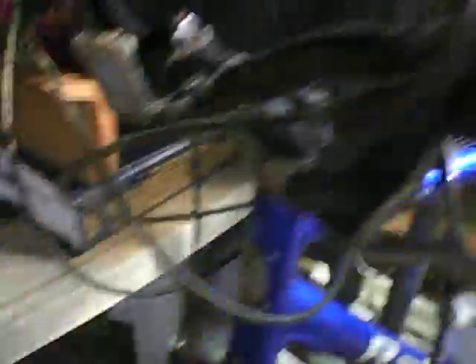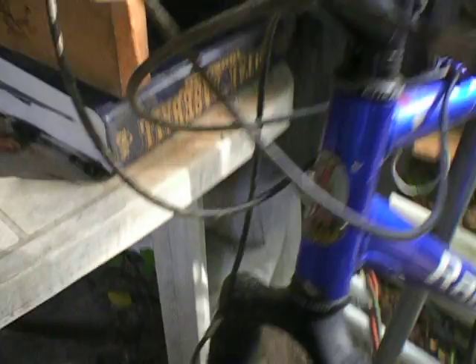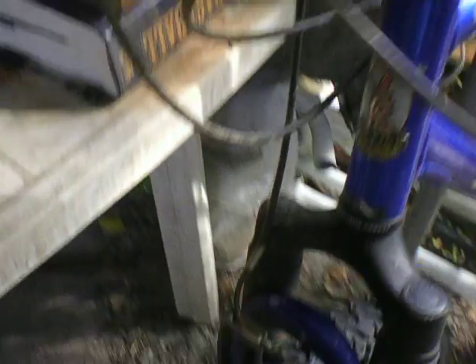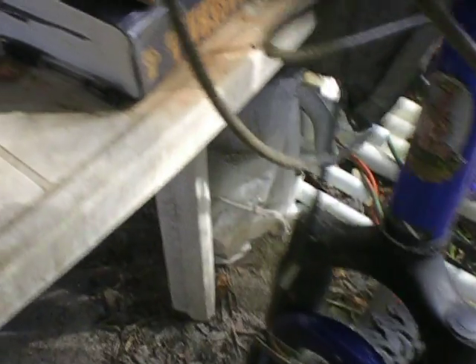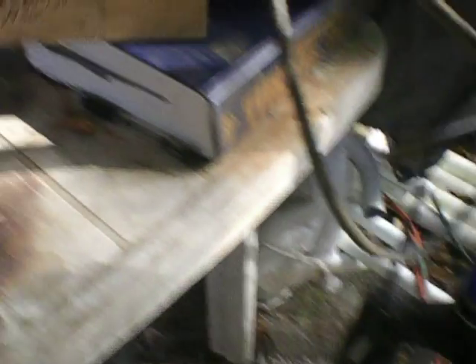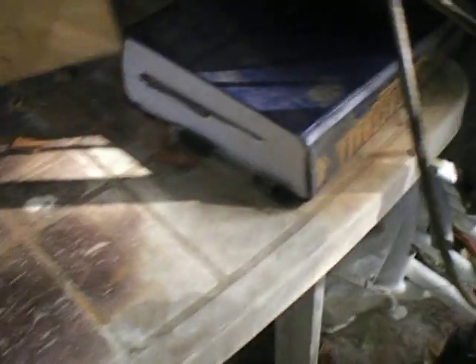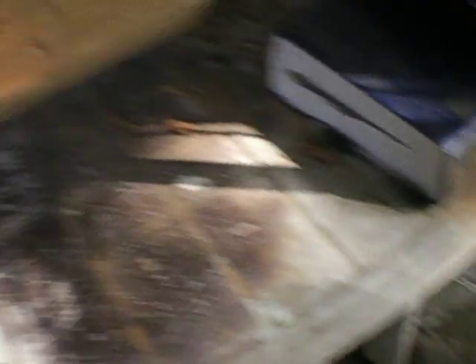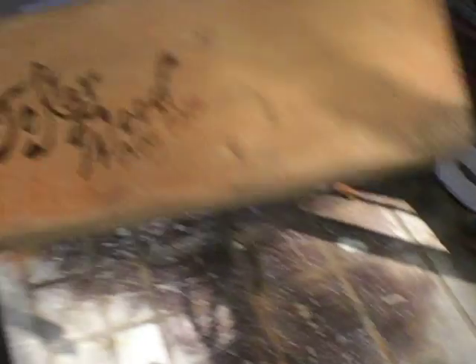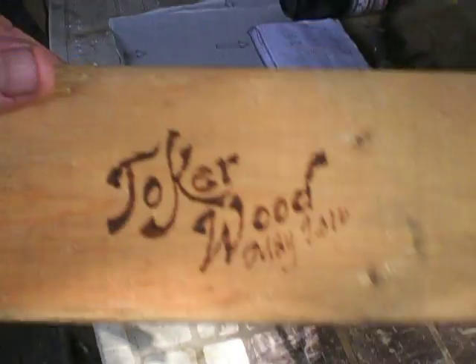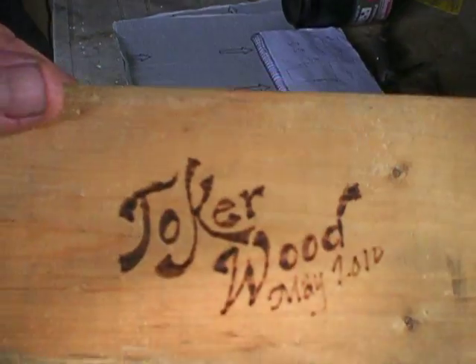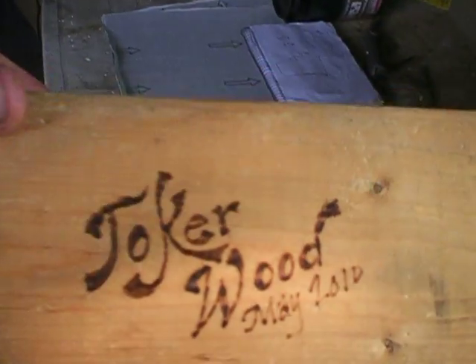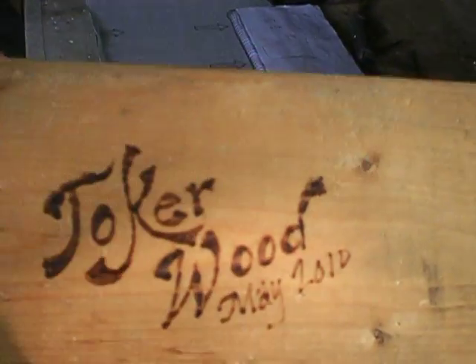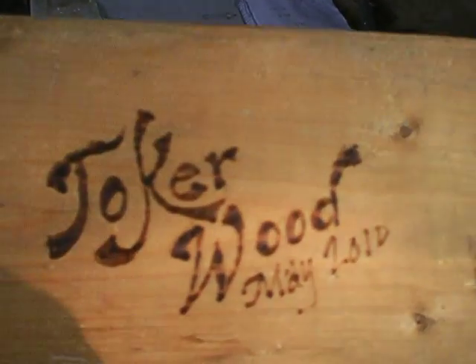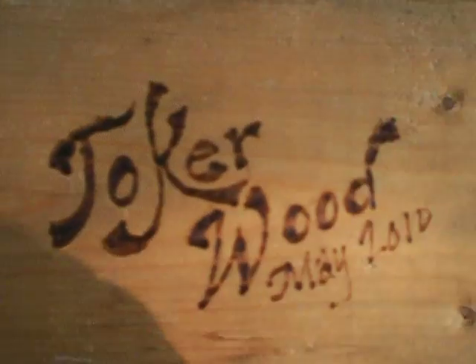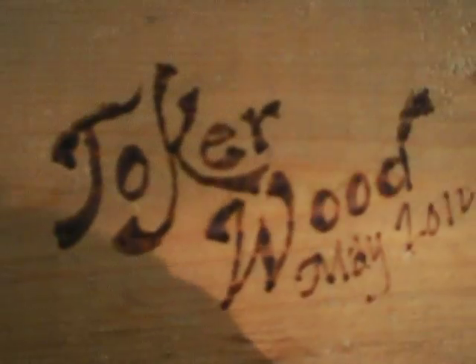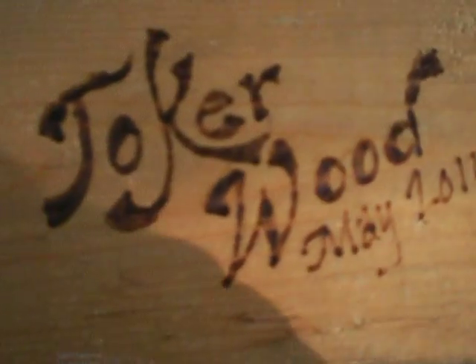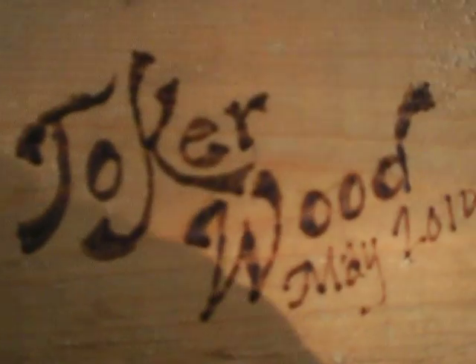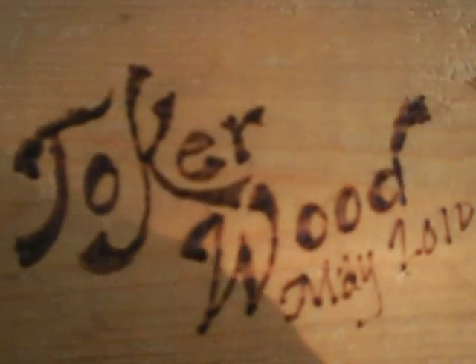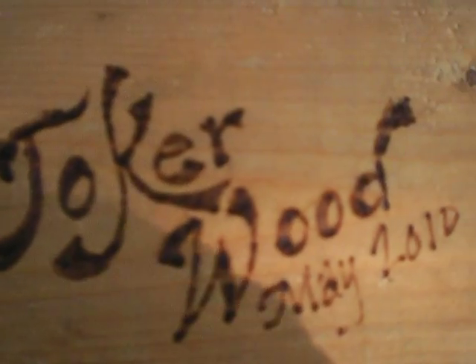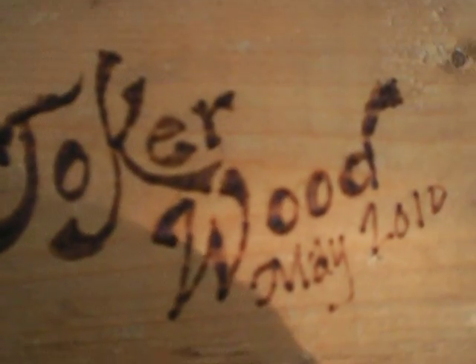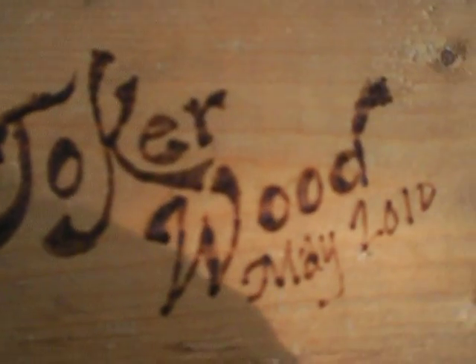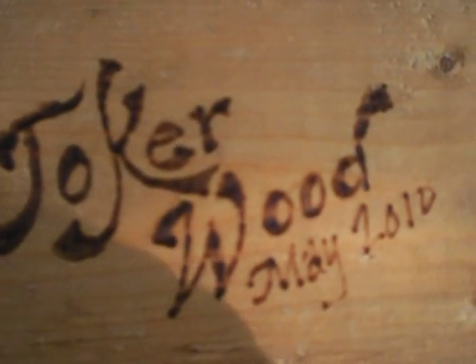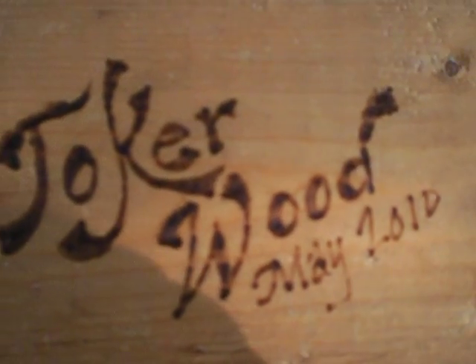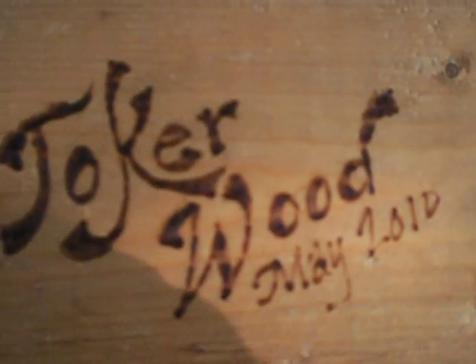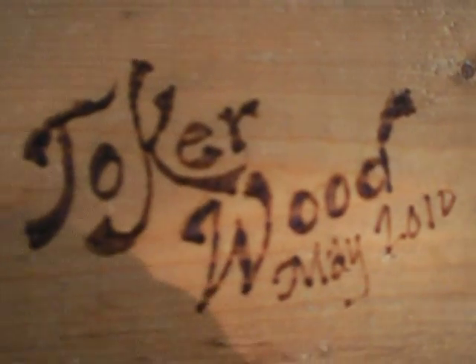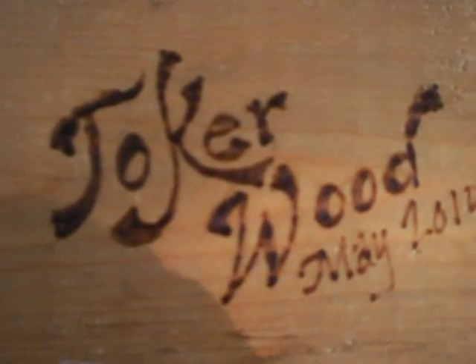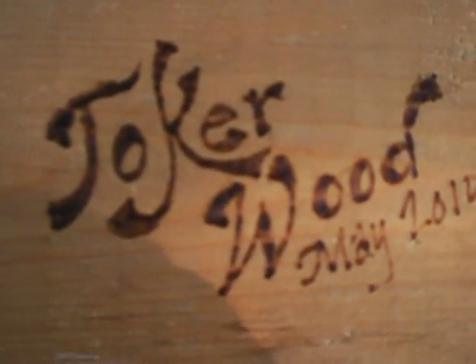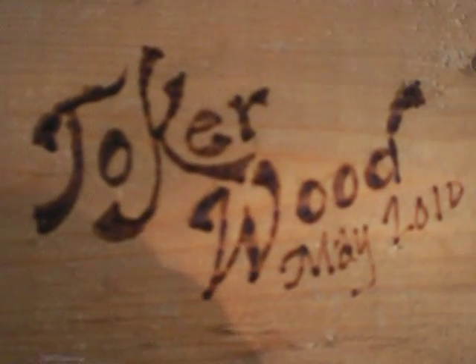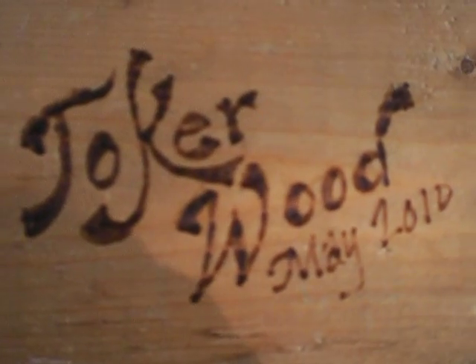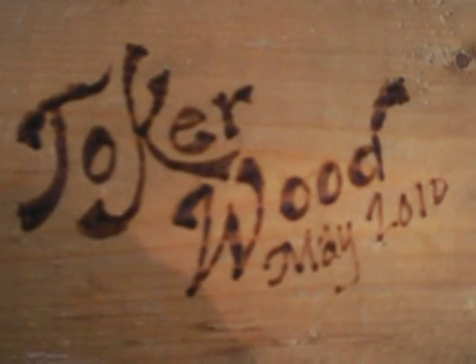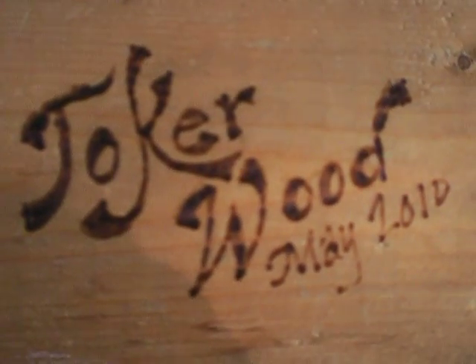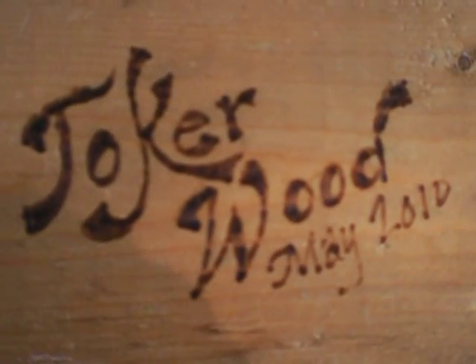There's my first burning wood, using a burner. Not too bad.